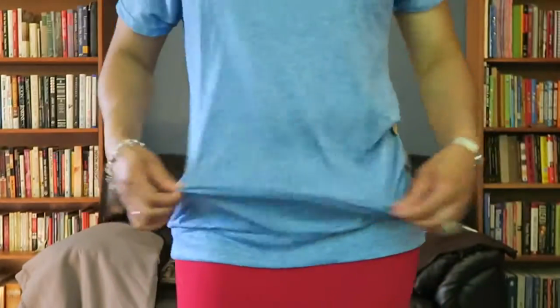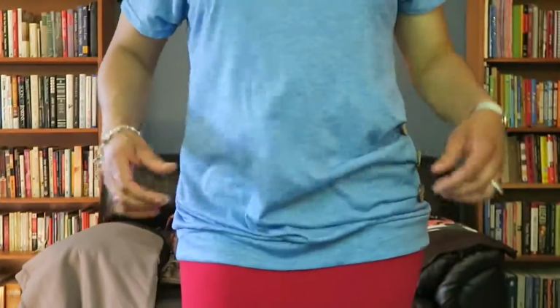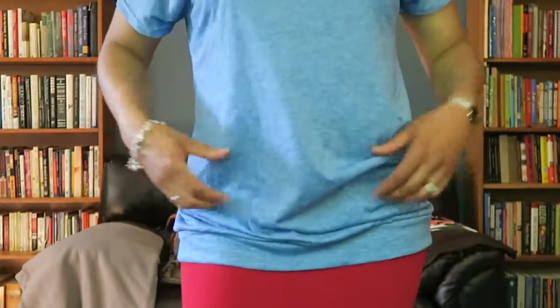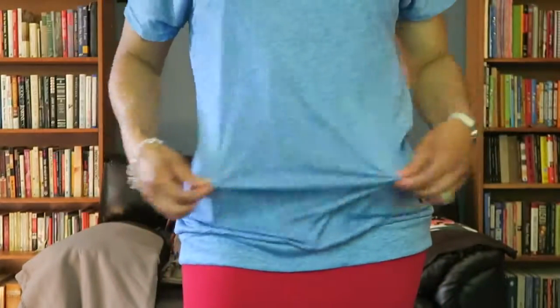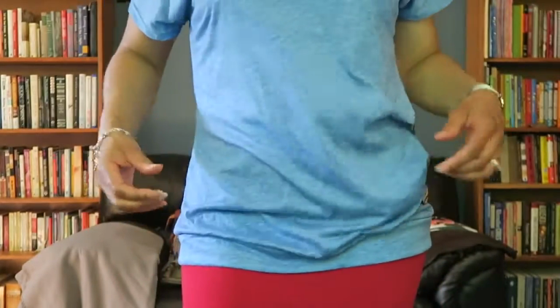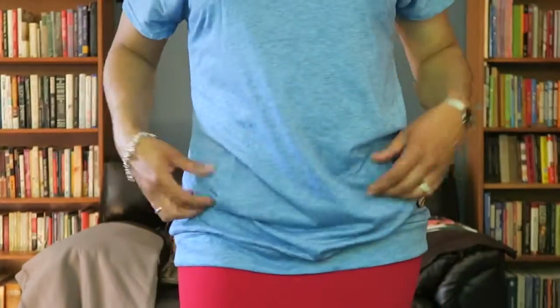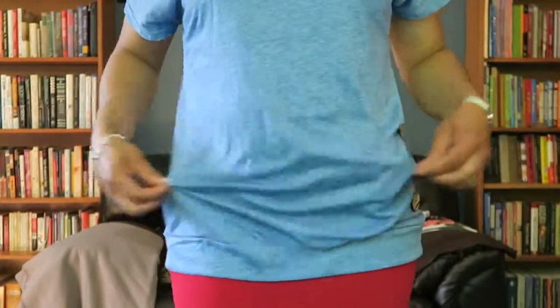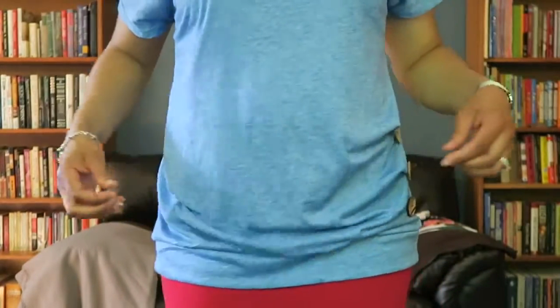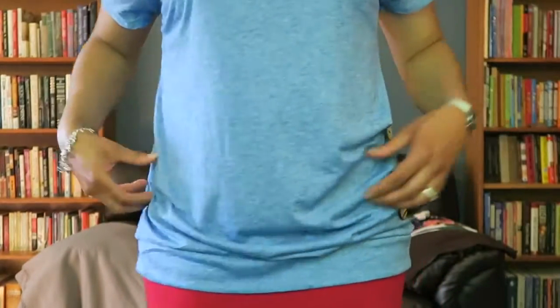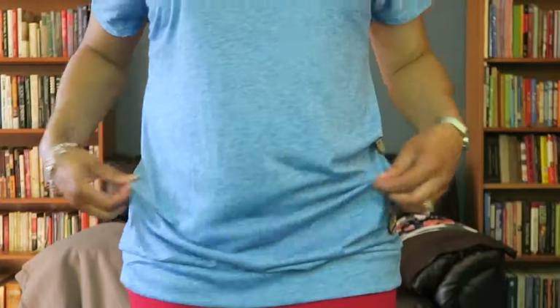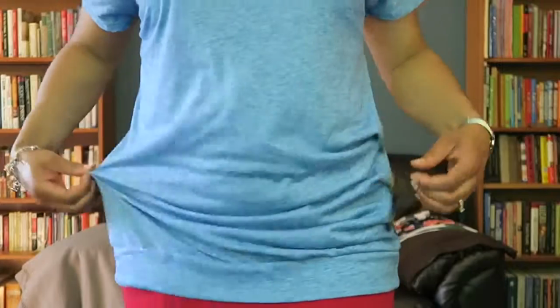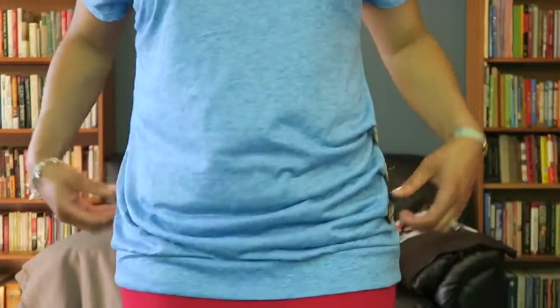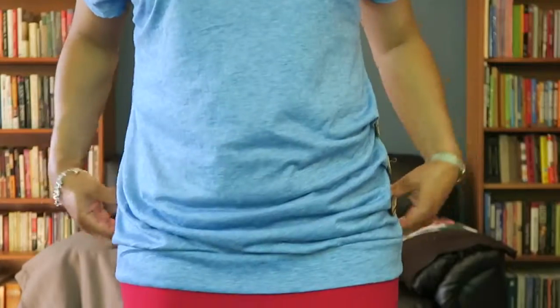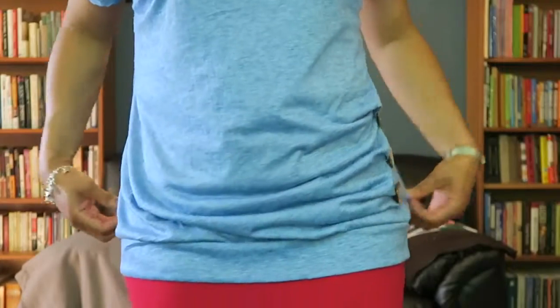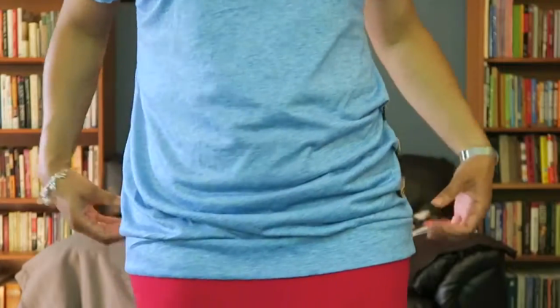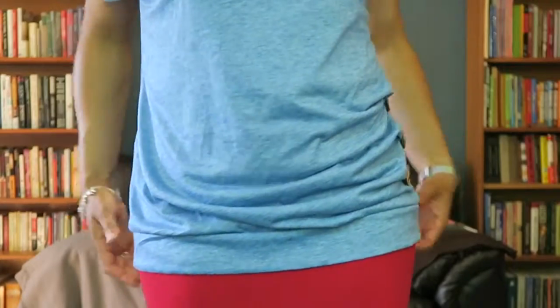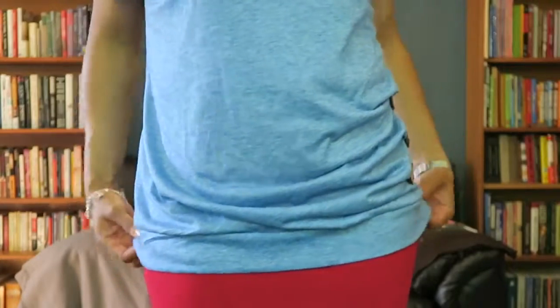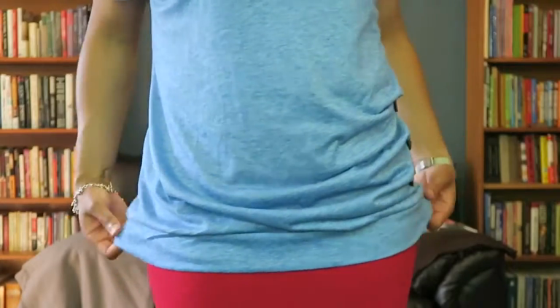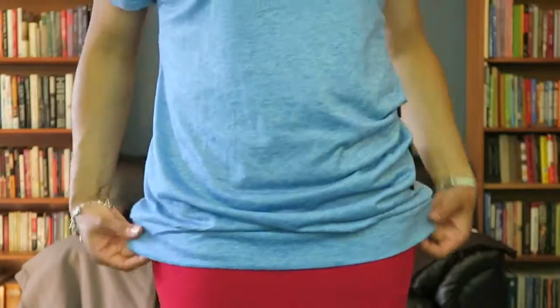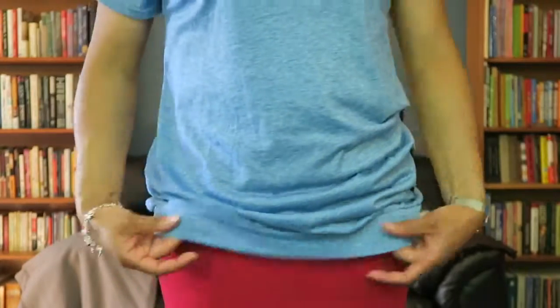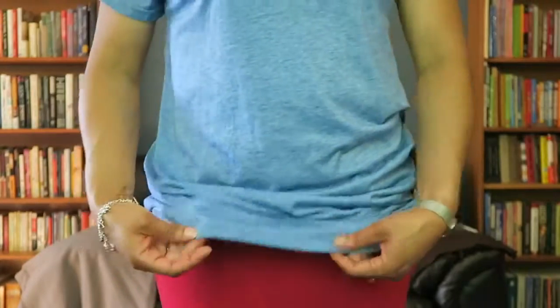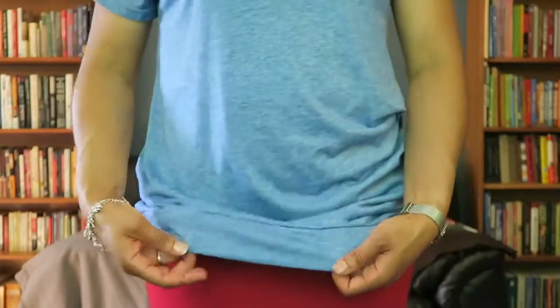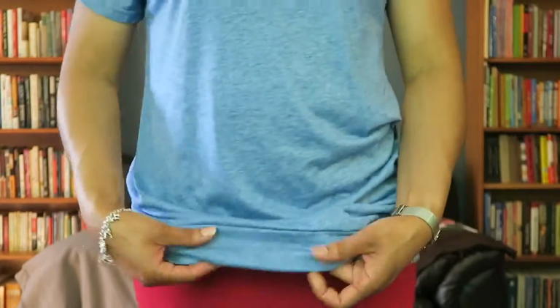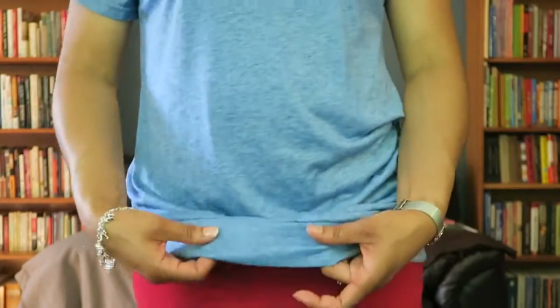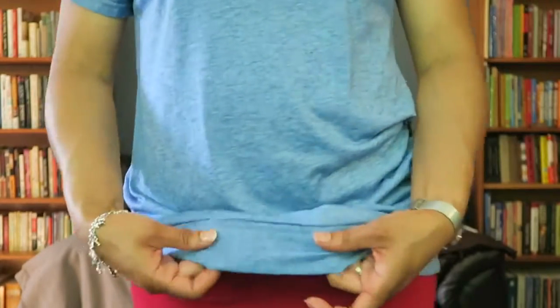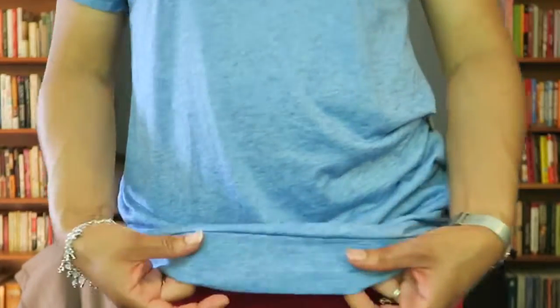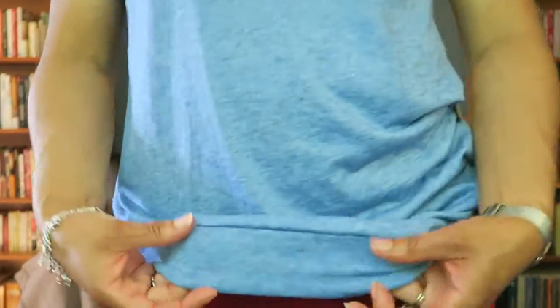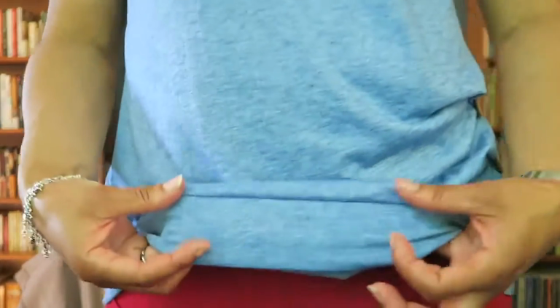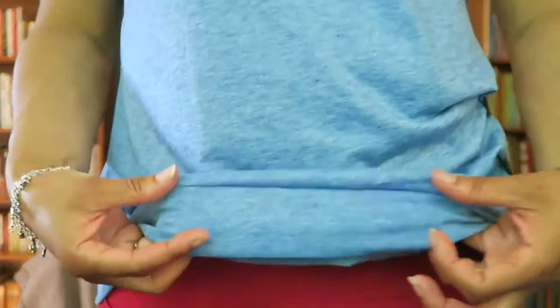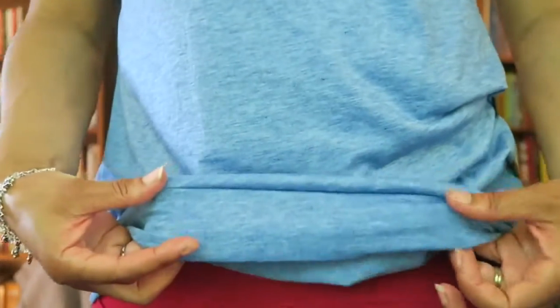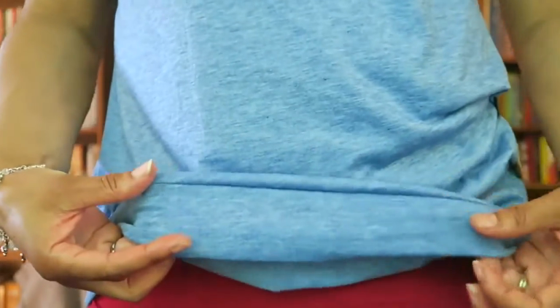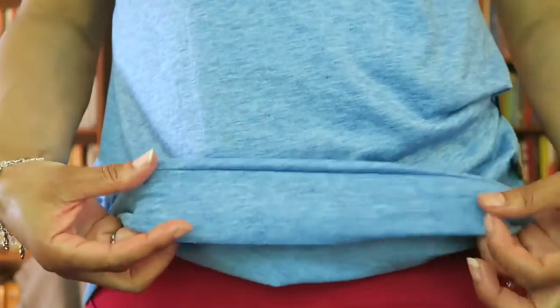It has a nice flow to it and a banded part at the bottom that adds a little fitted part, with nice sleeves and a nice neckline.